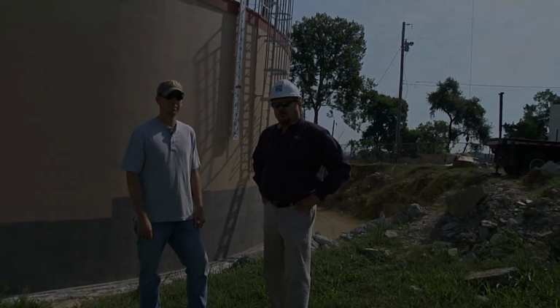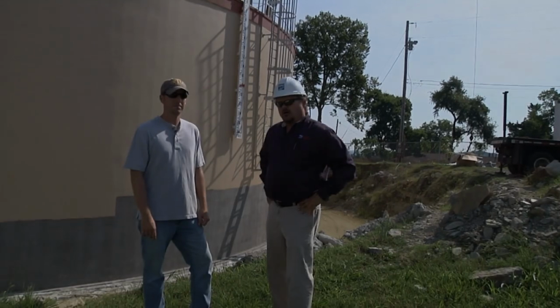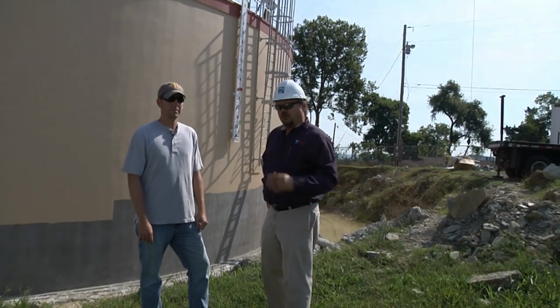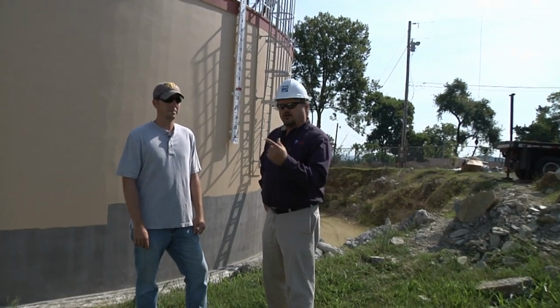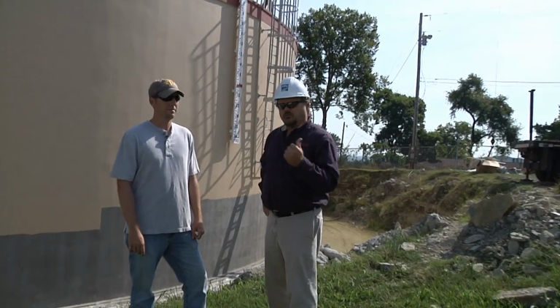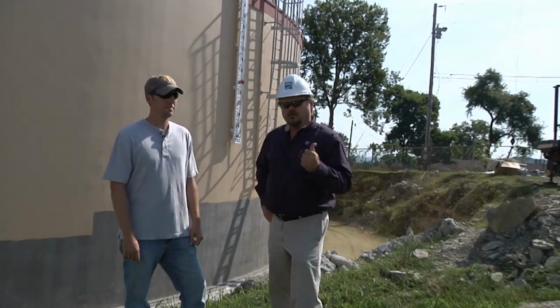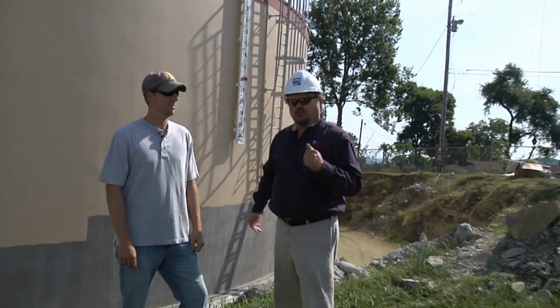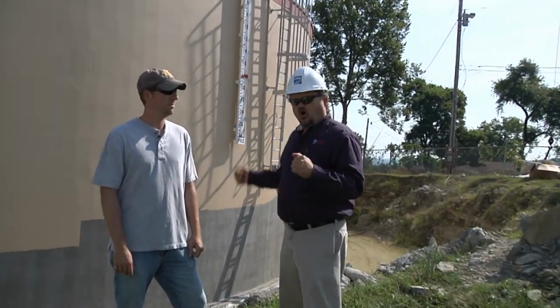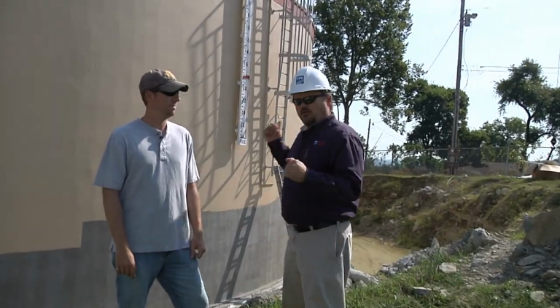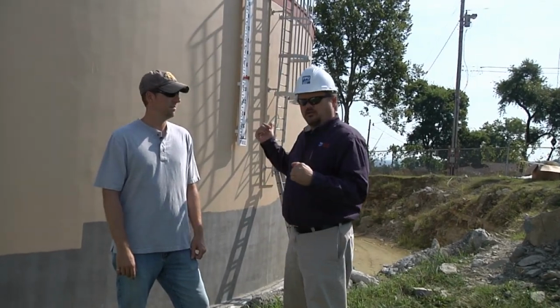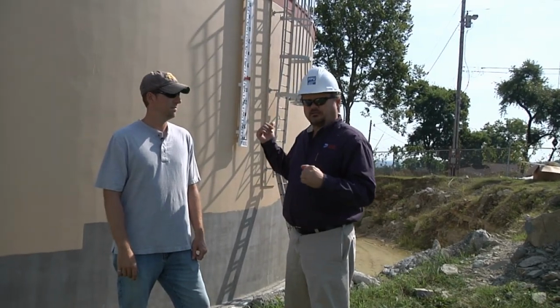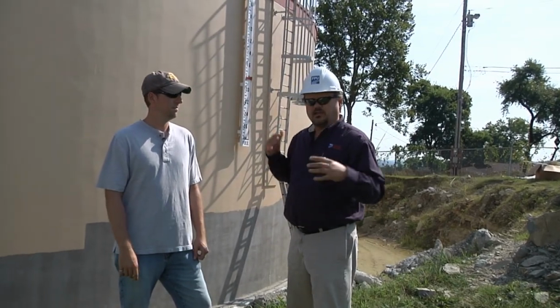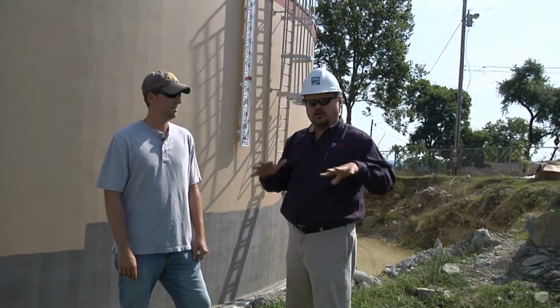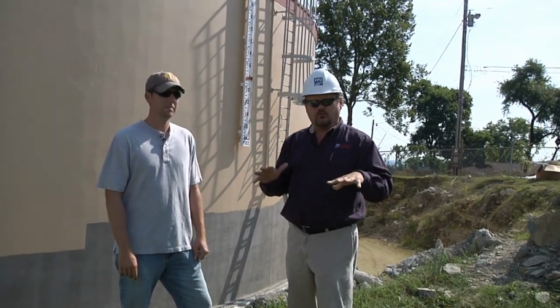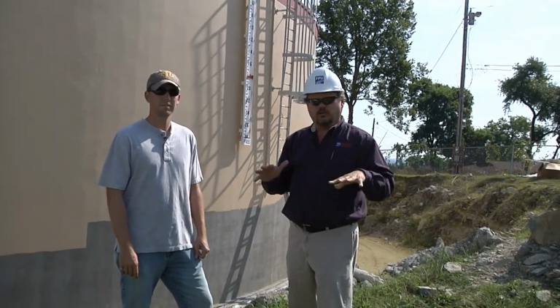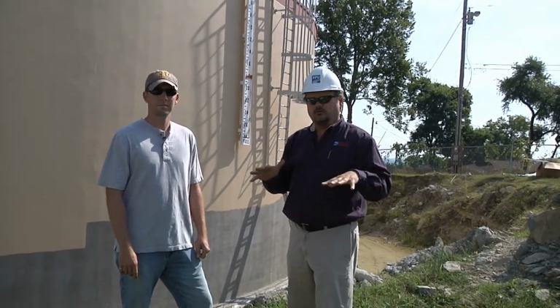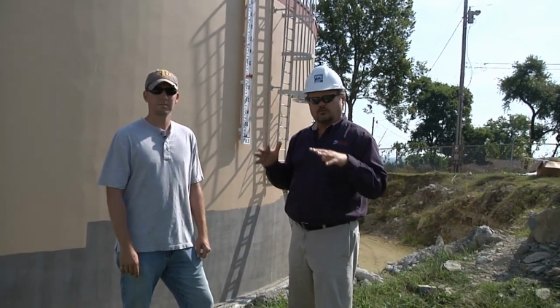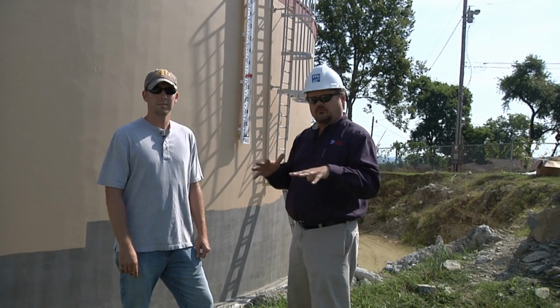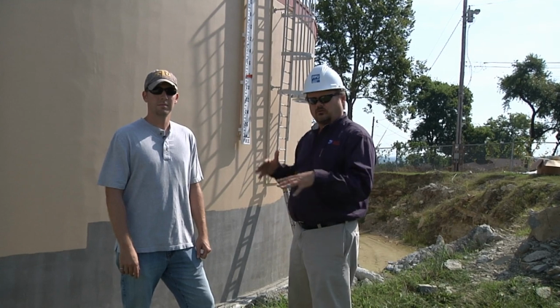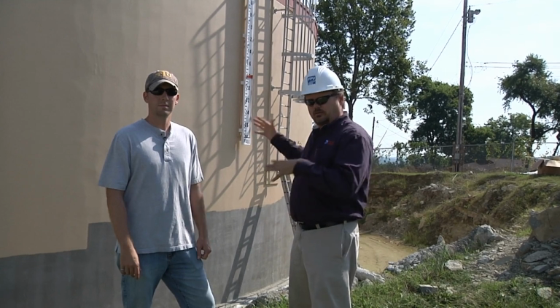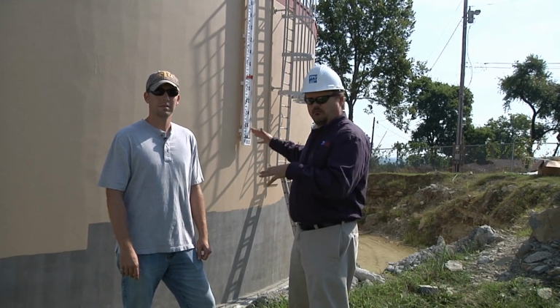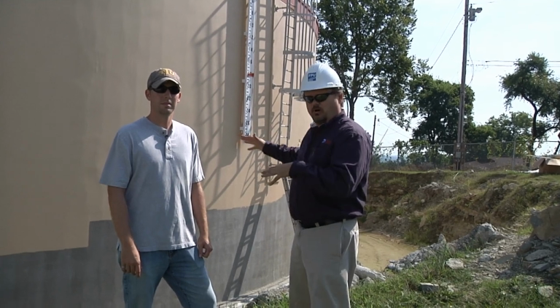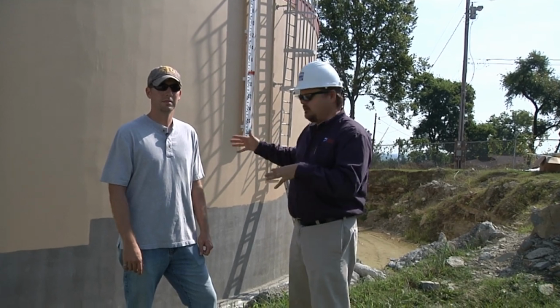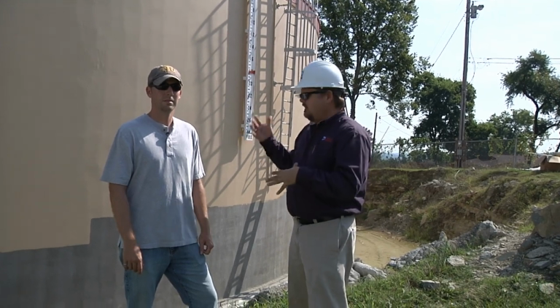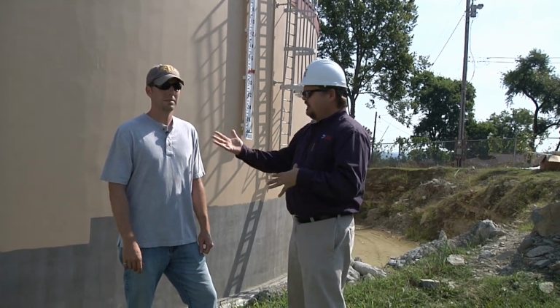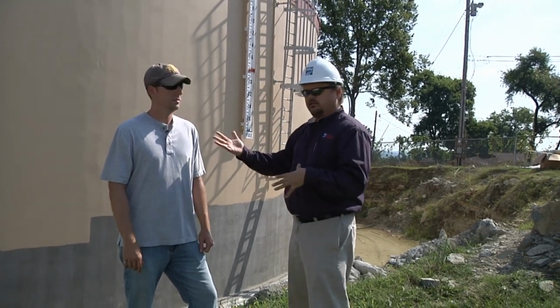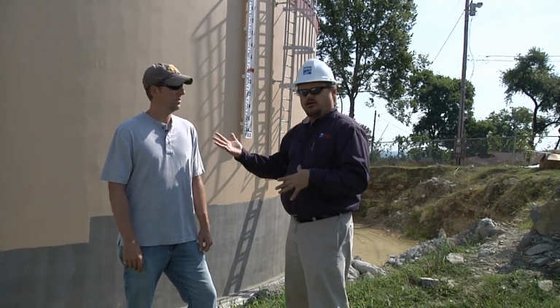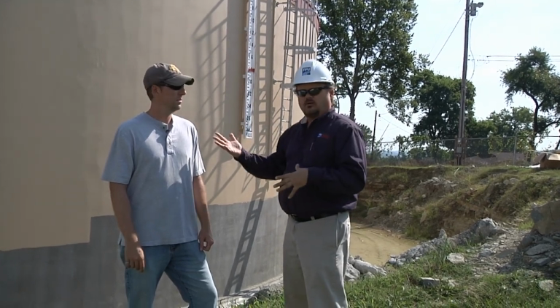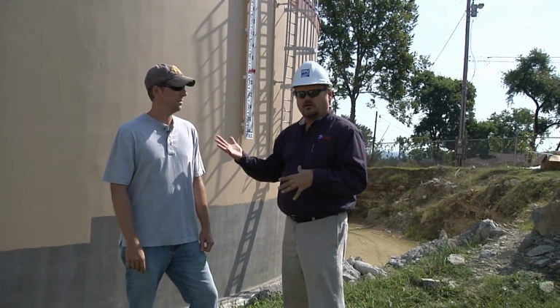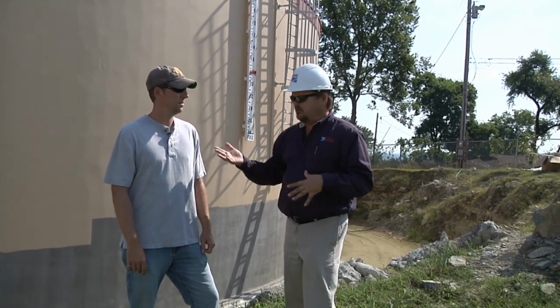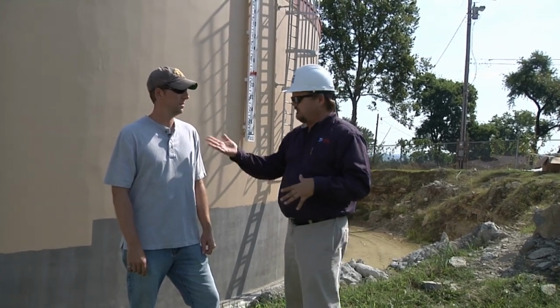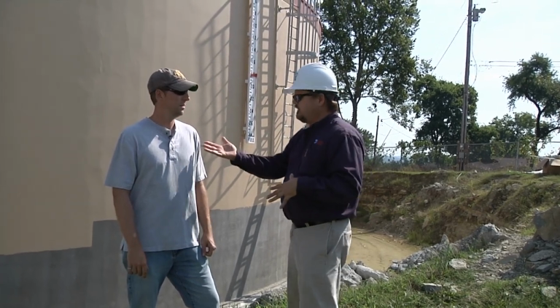Okay everybody, we're here at the Holman Hill Tank, Reservoir Hill, a reservoir — speaking of water. And we're here — tell us your name.